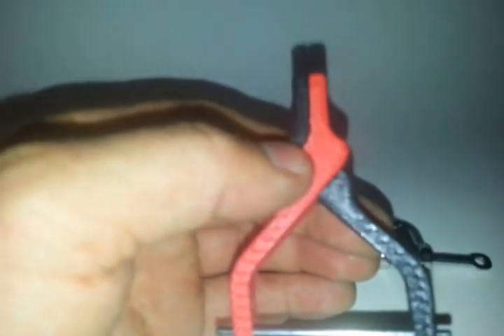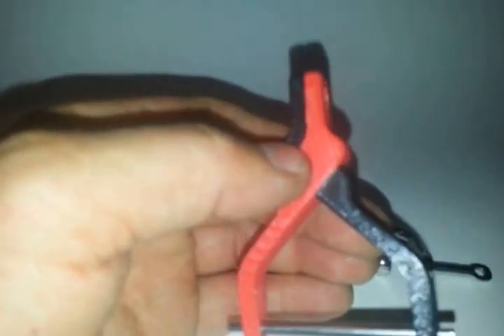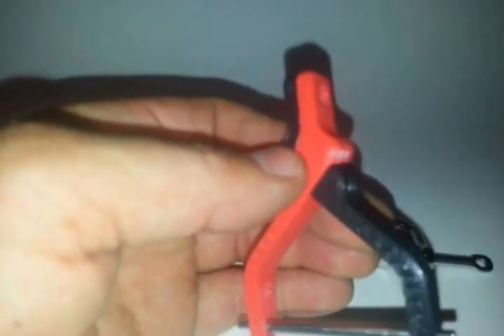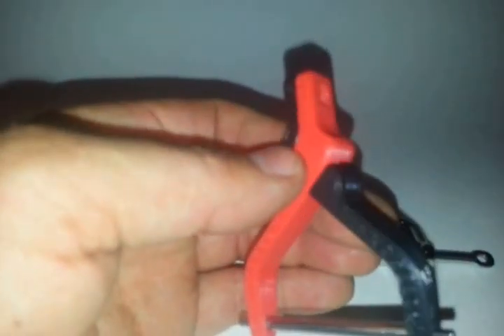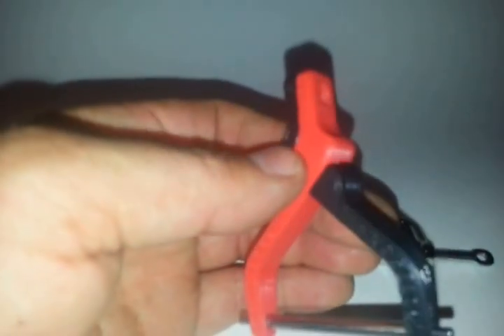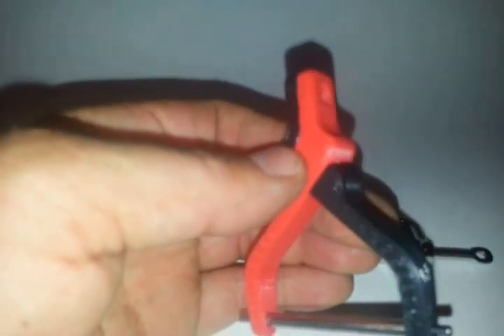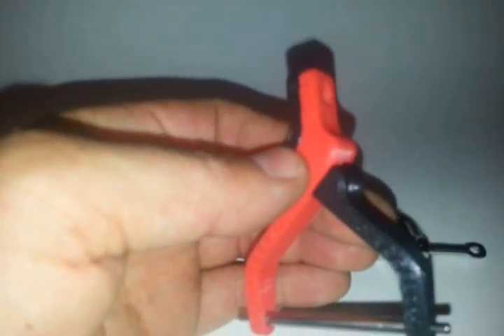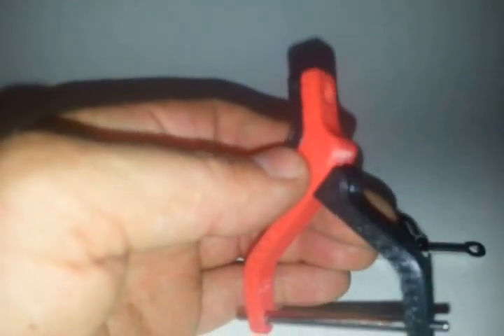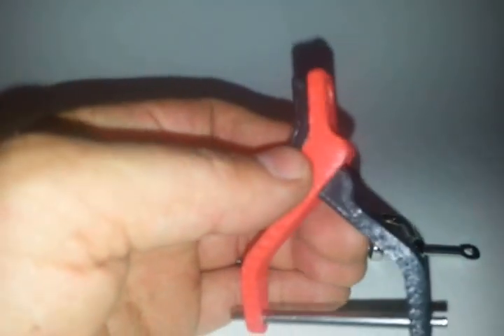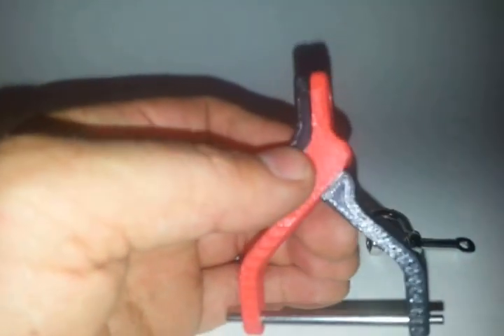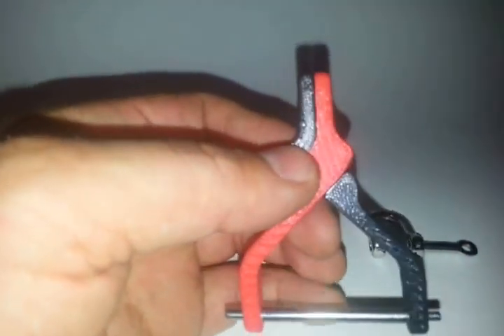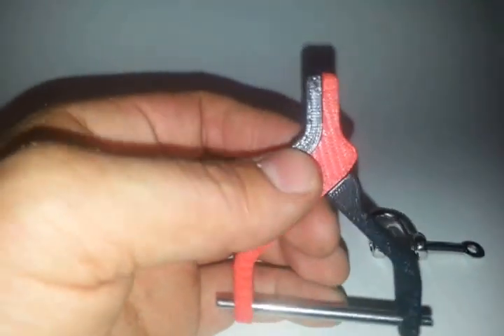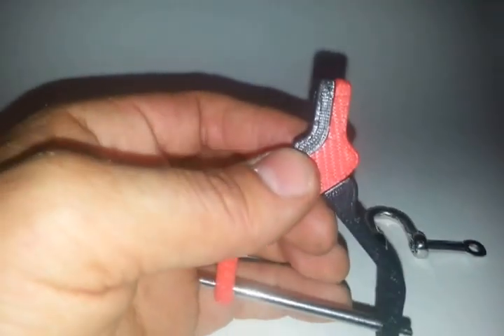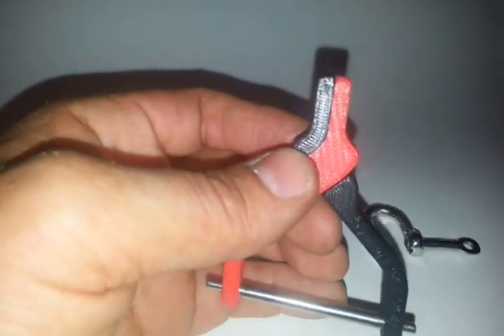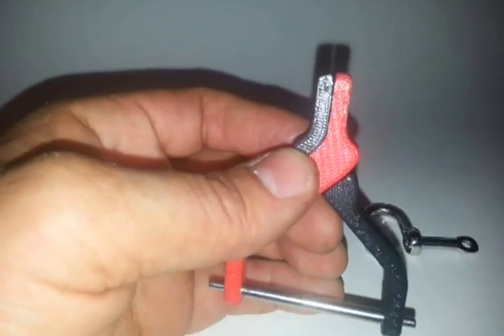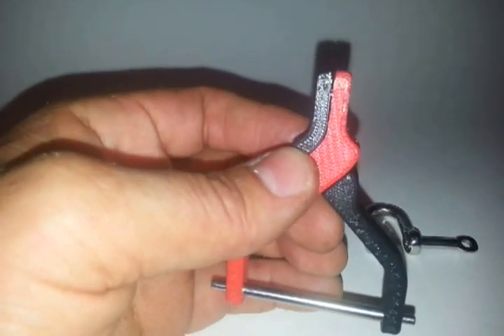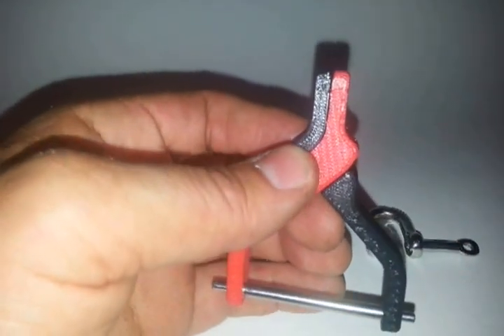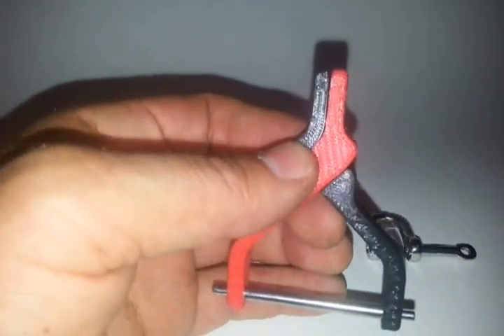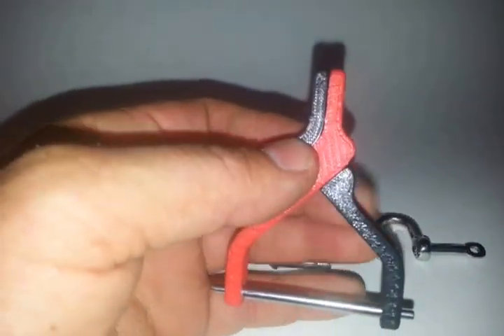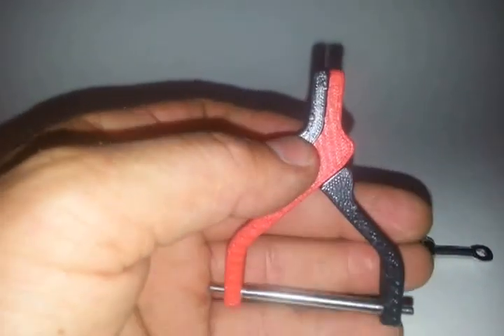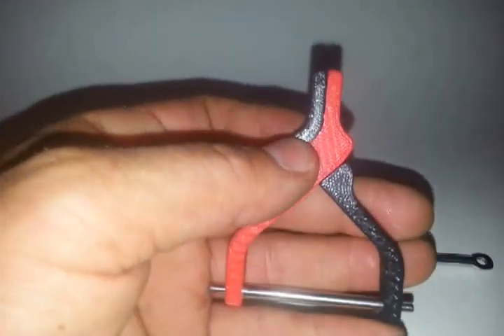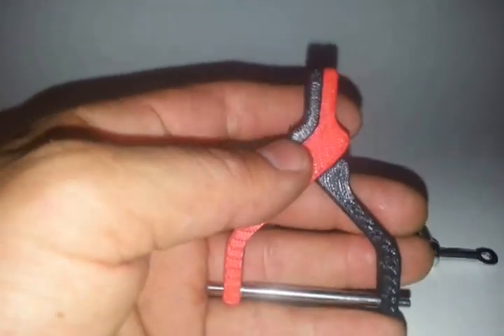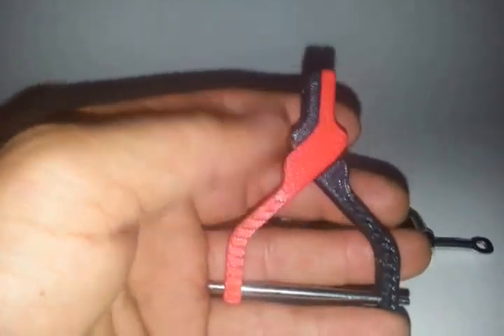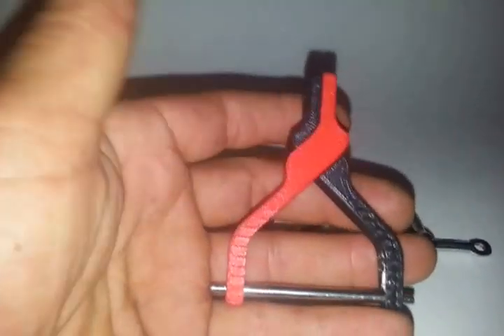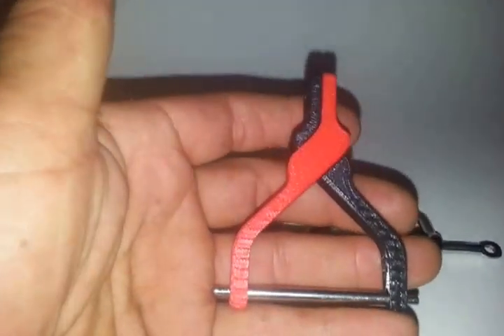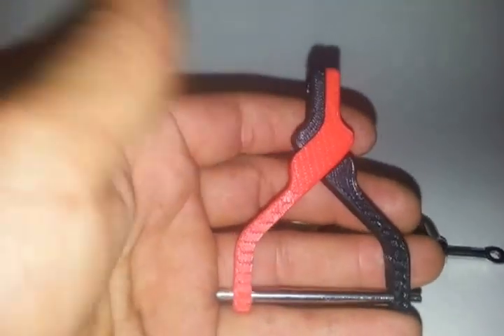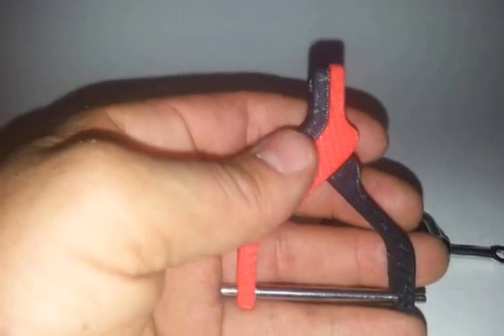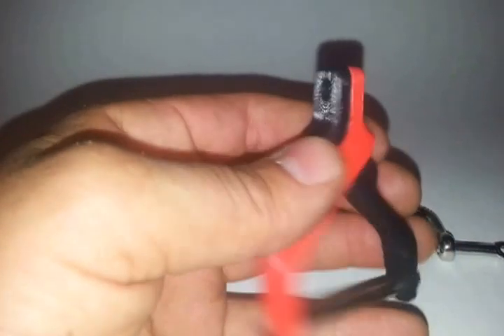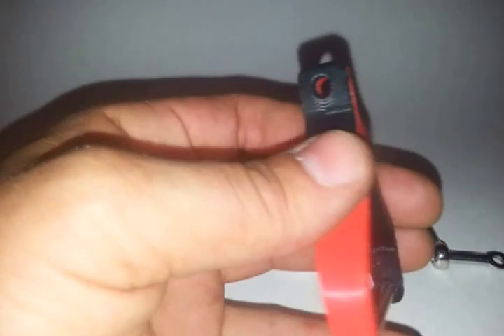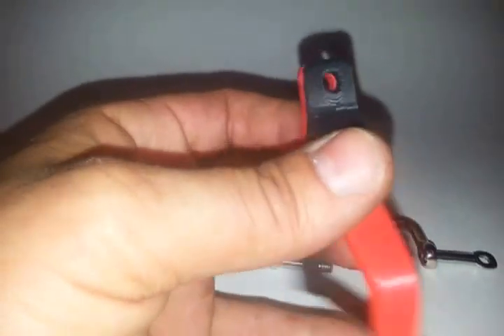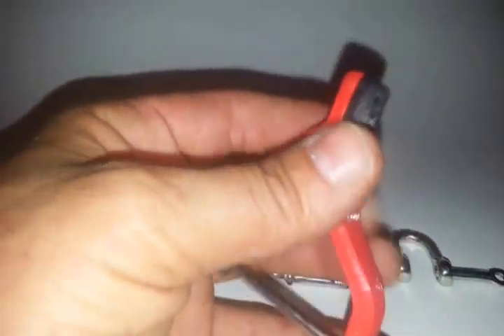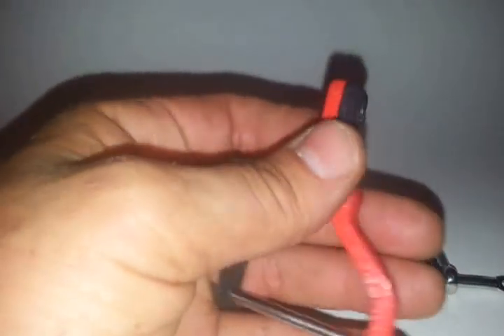Hey there guys, I wanted to give you another perspective of this hook — physically see it in my hands, my grungy hands here.